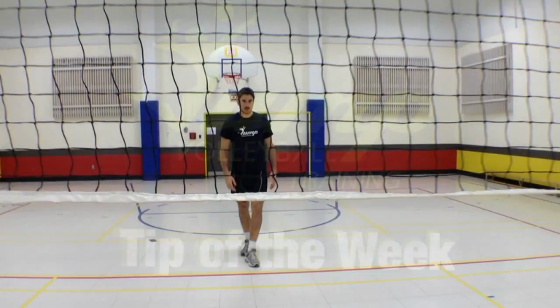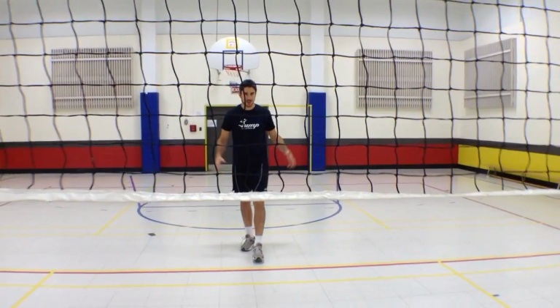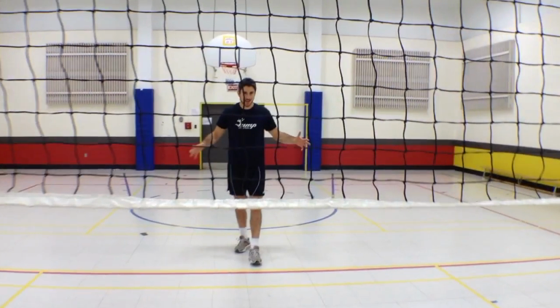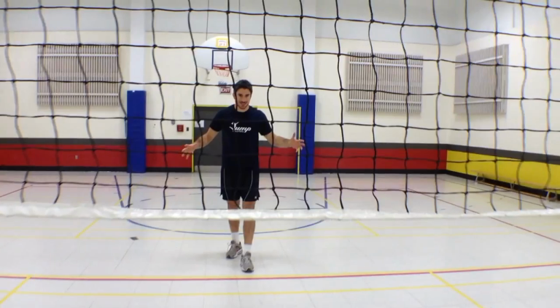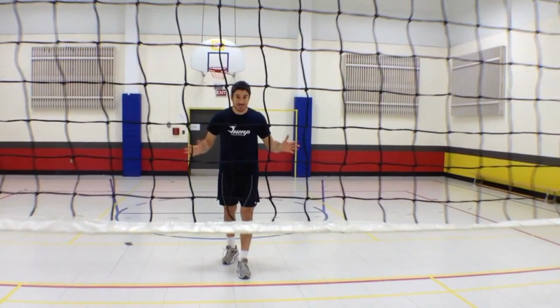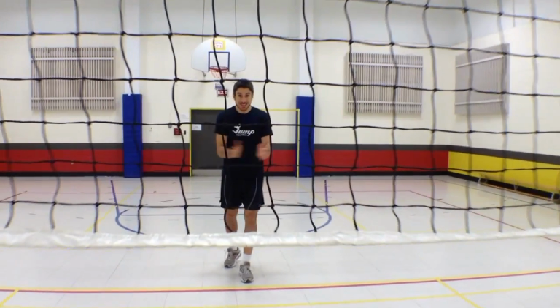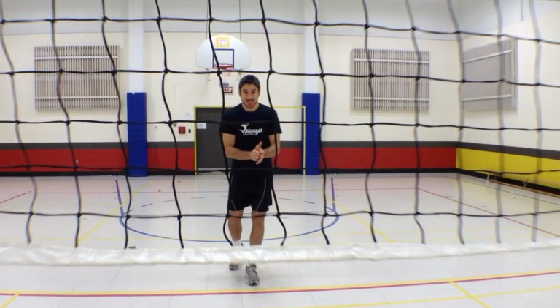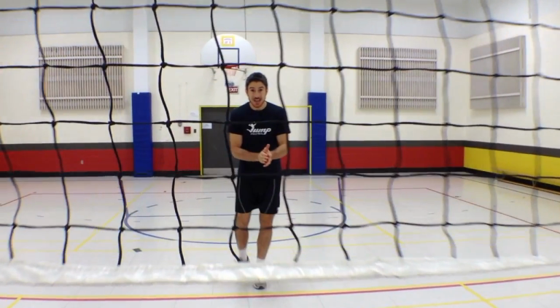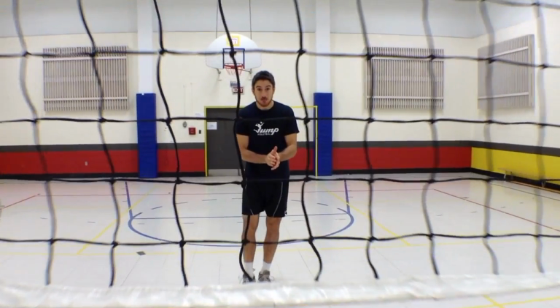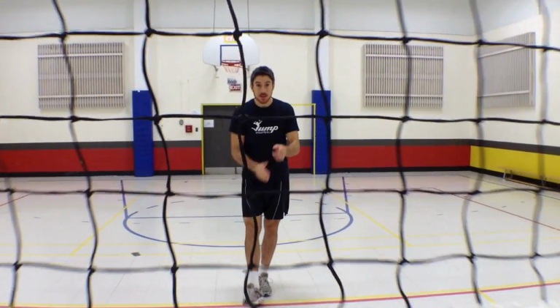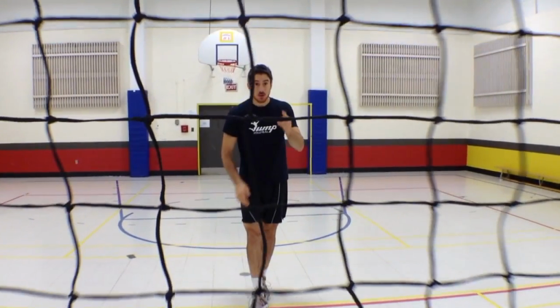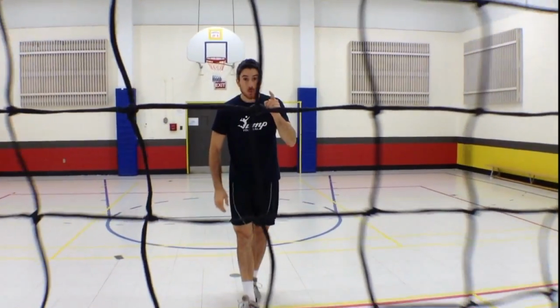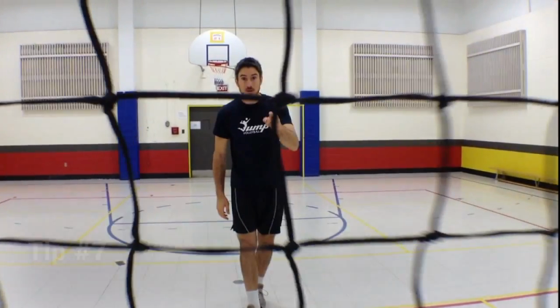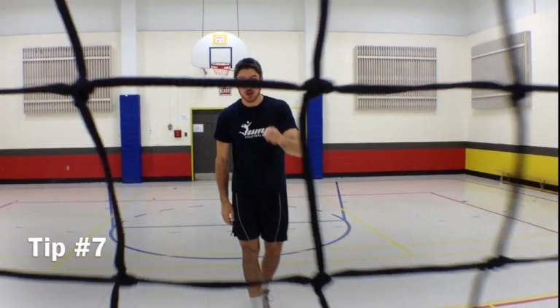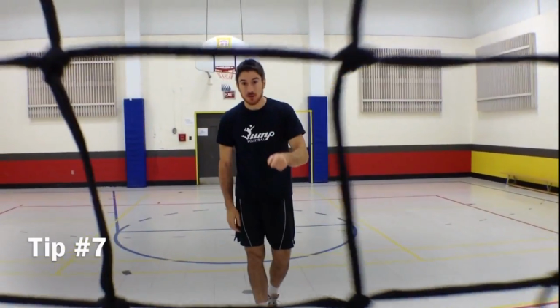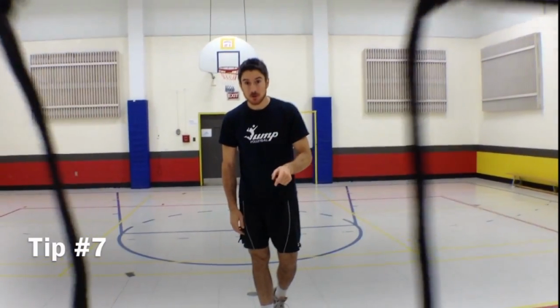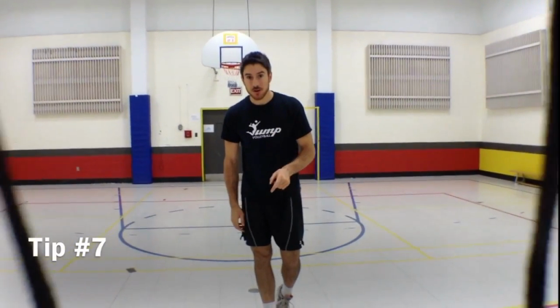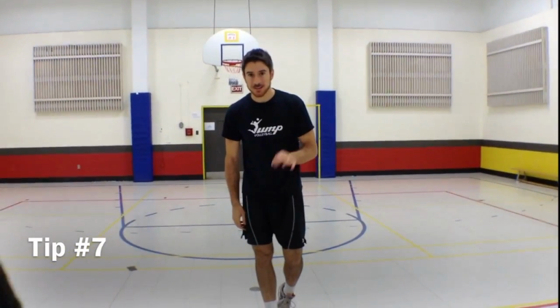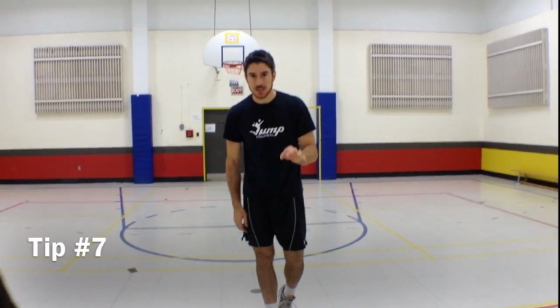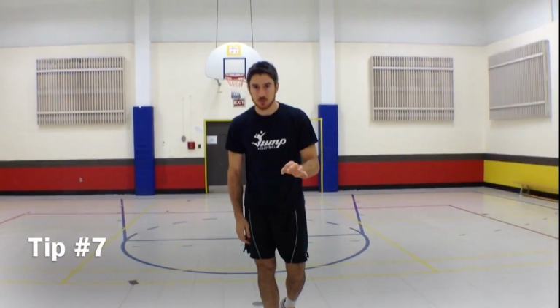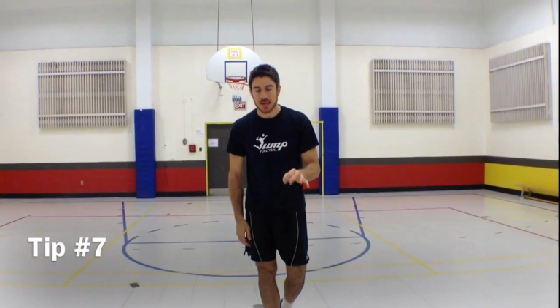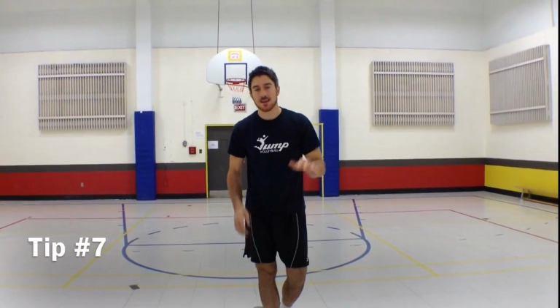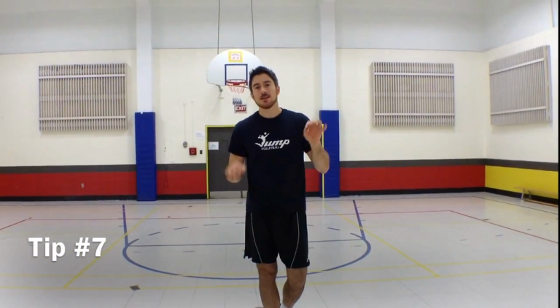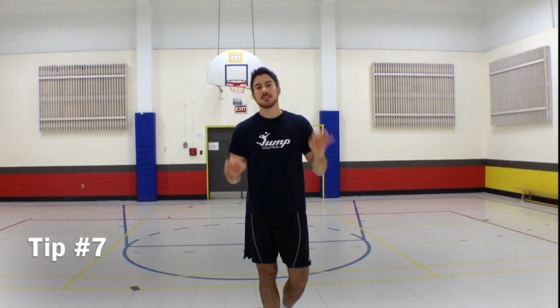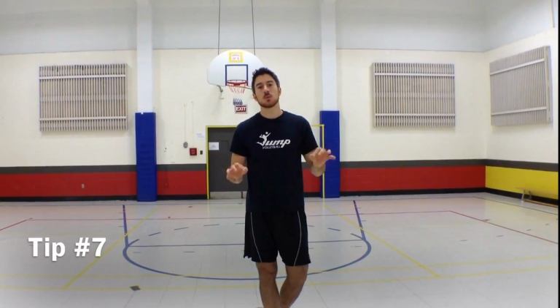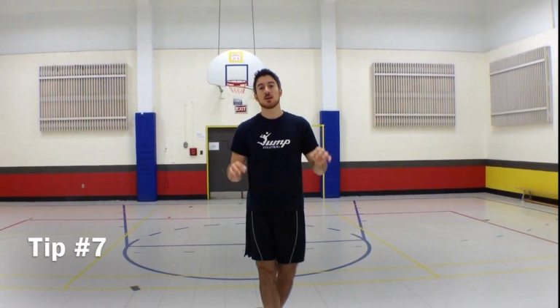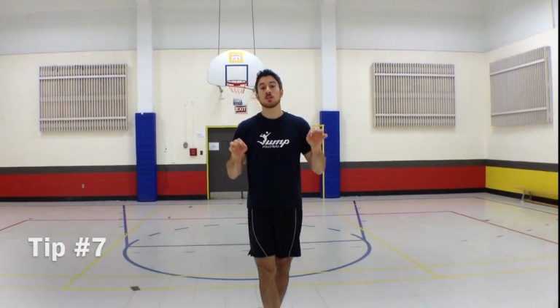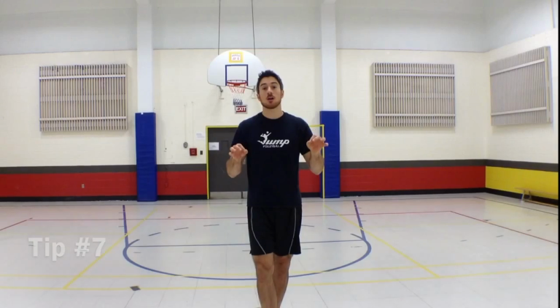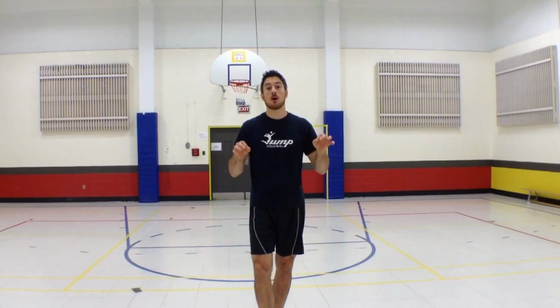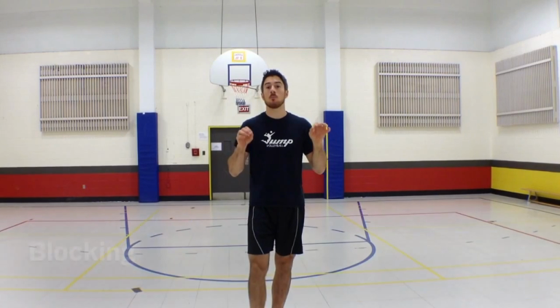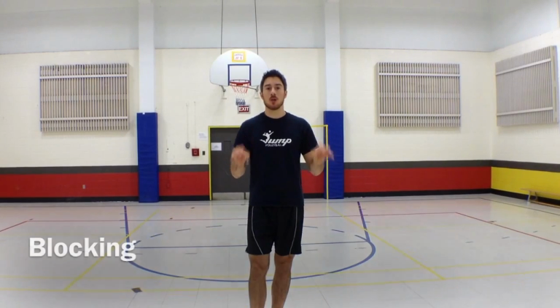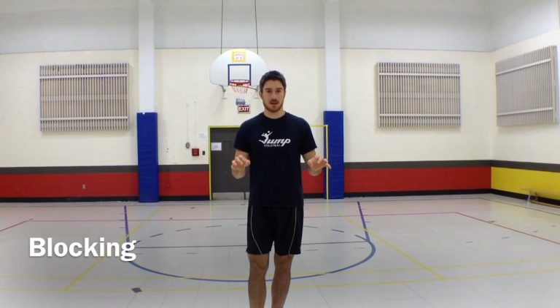Hi guys, this is Alfie with your Jump On Ball training tip of the week. This week we talk about blocking.